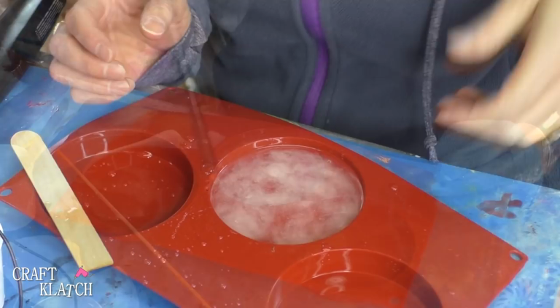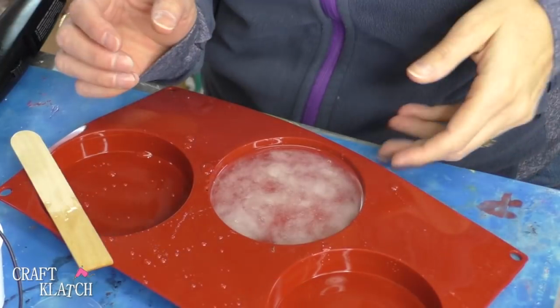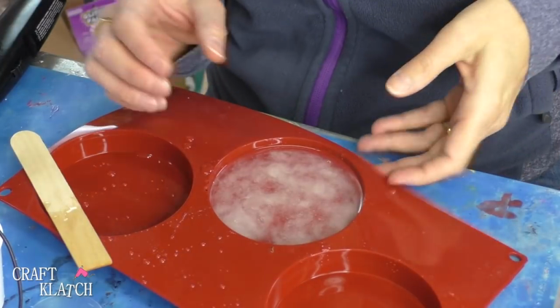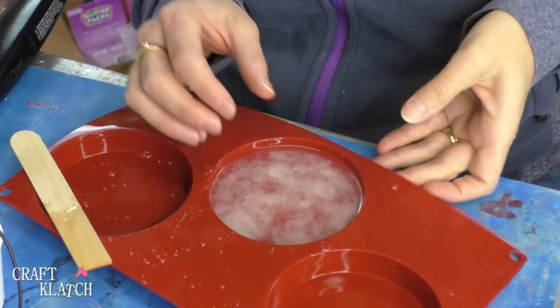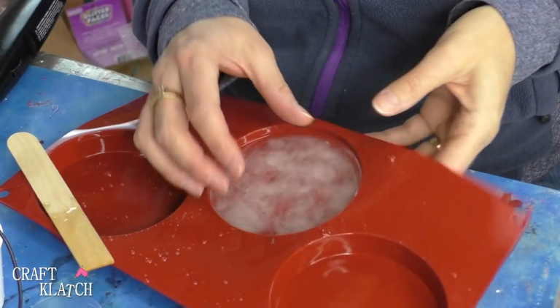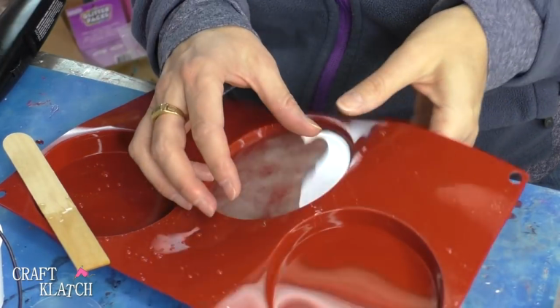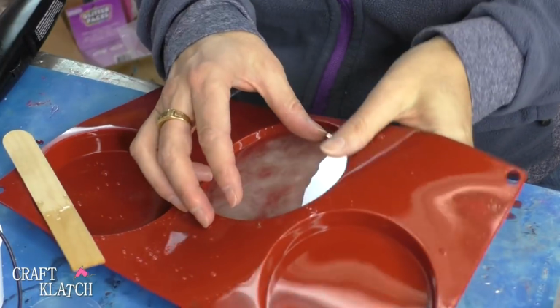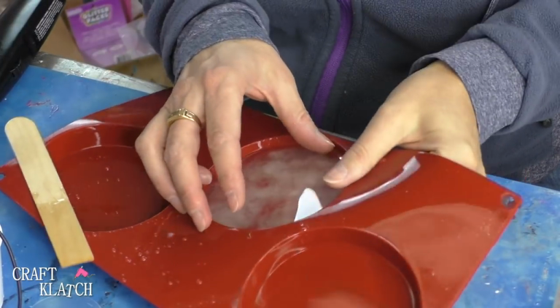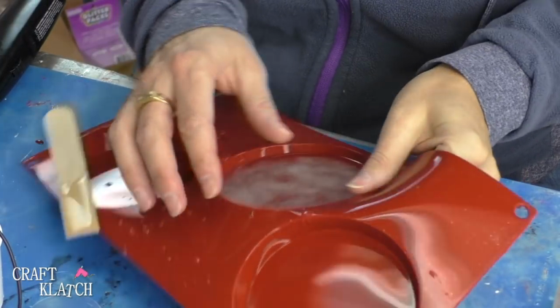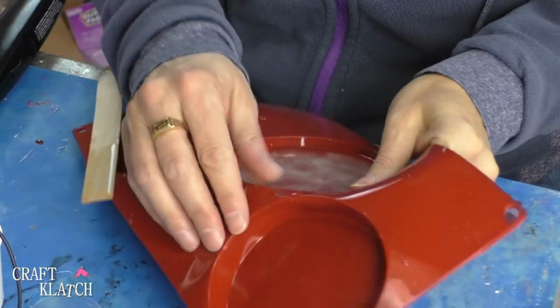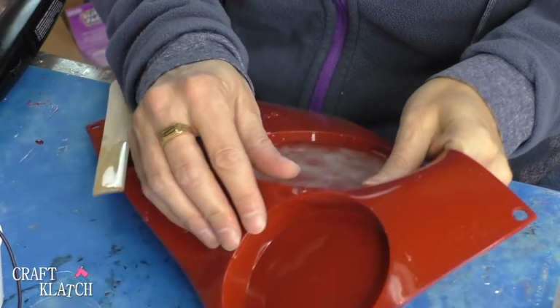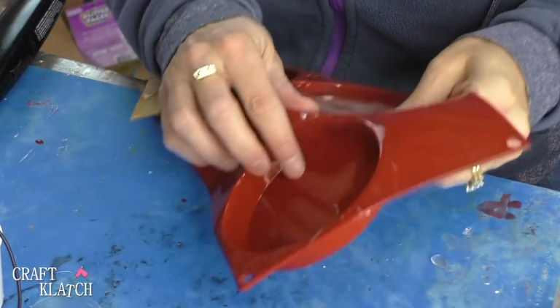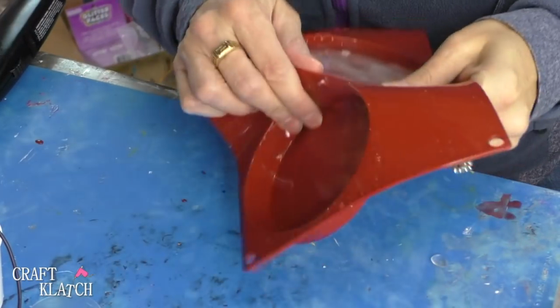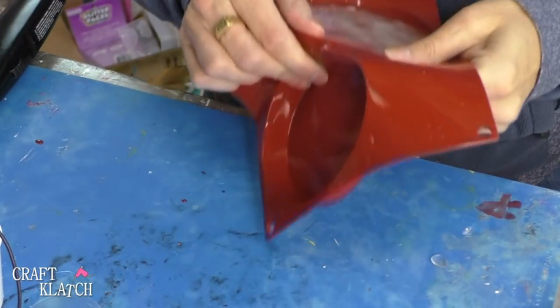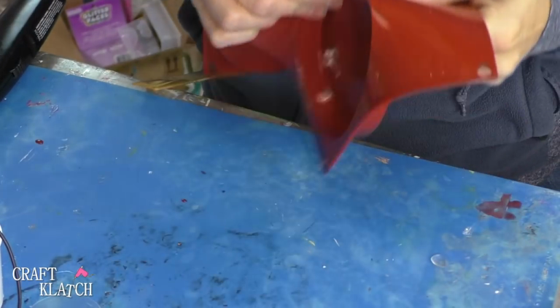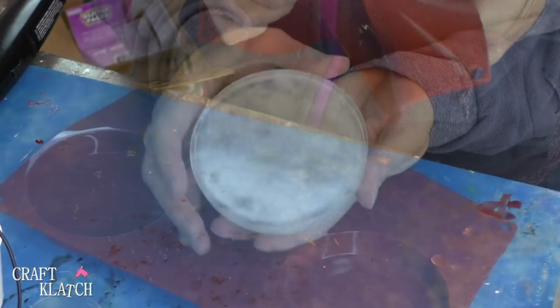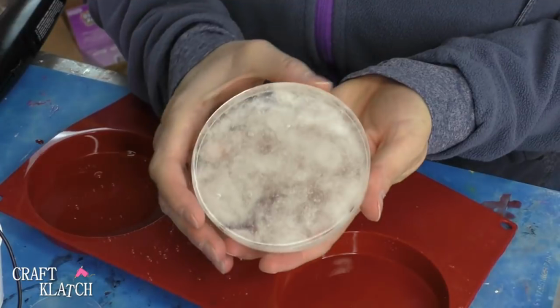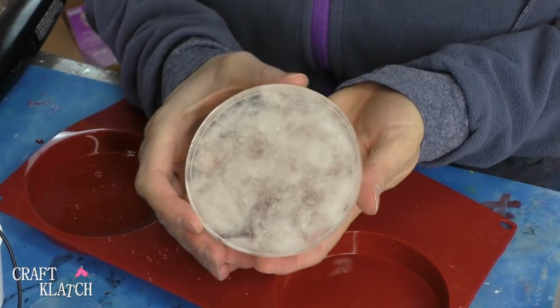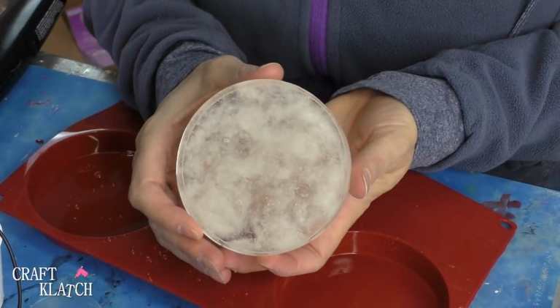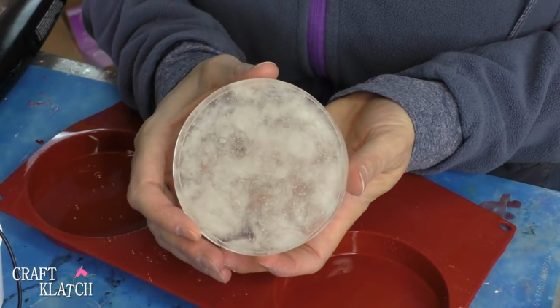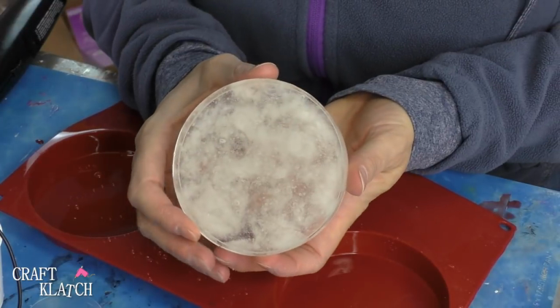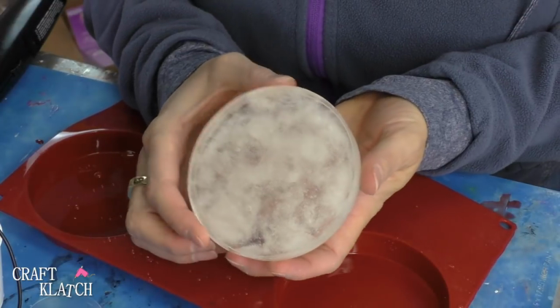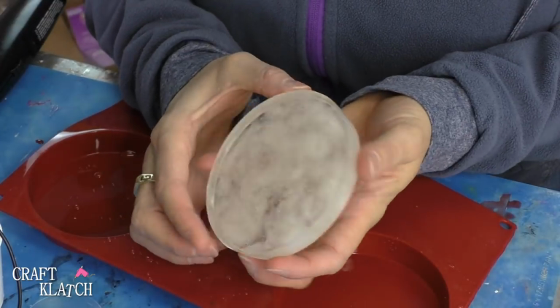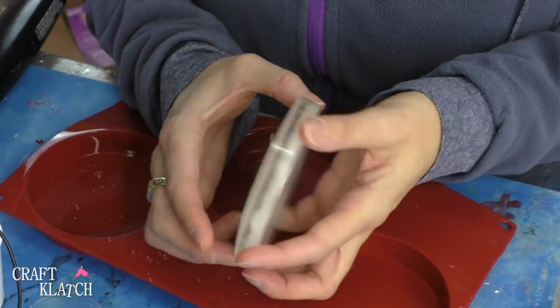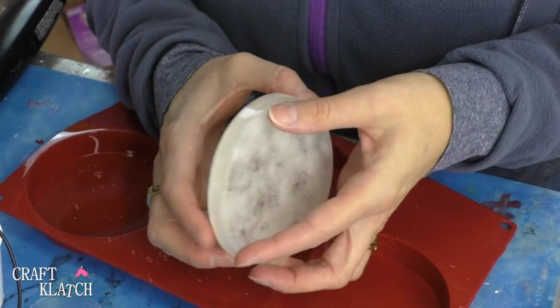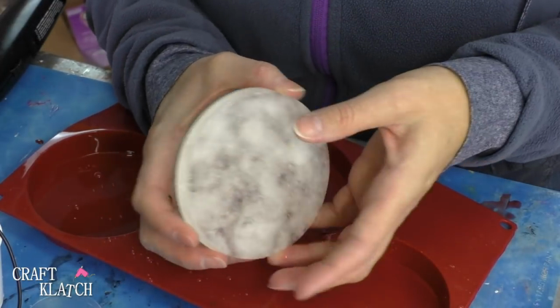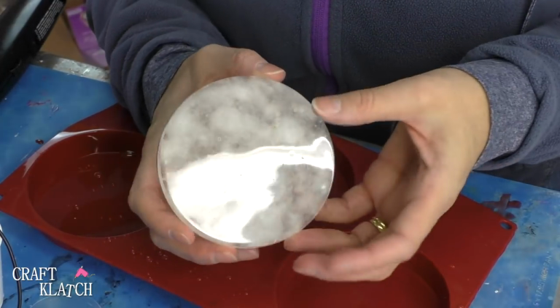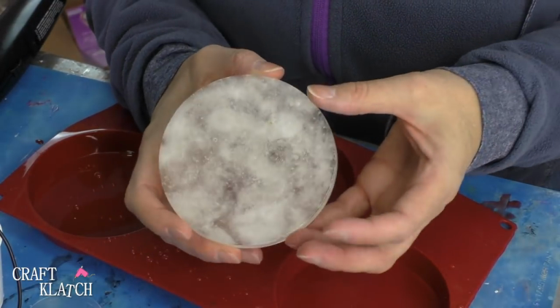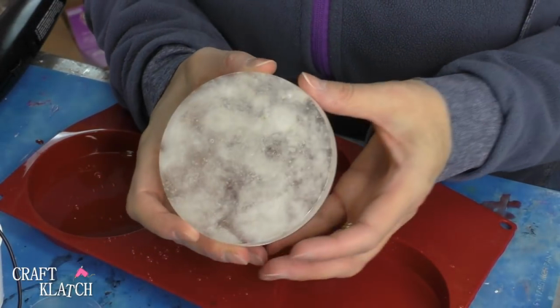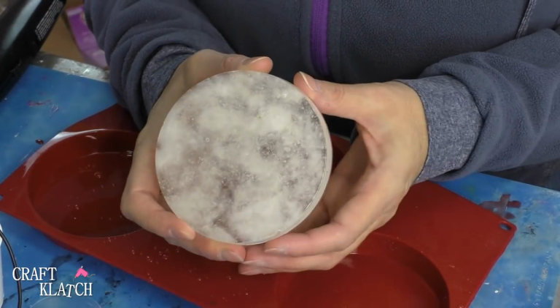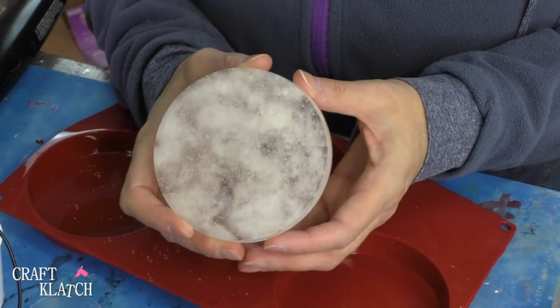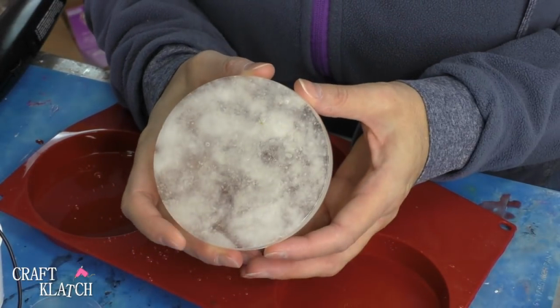The coaster is cured so we can pop it right out — and here it is! Look at that, it looks like a fluffy cloud!